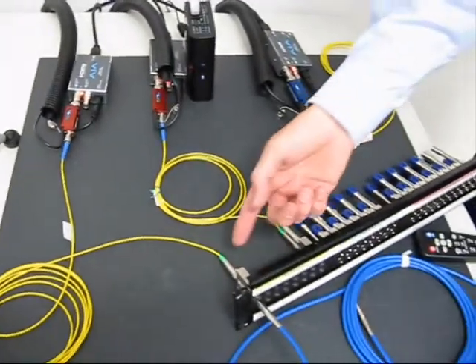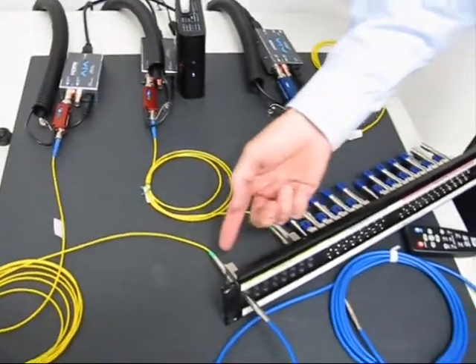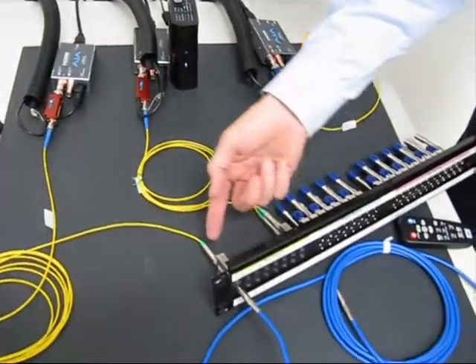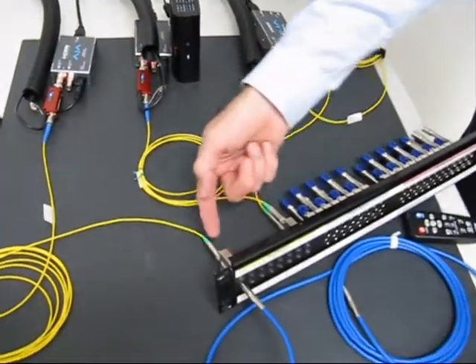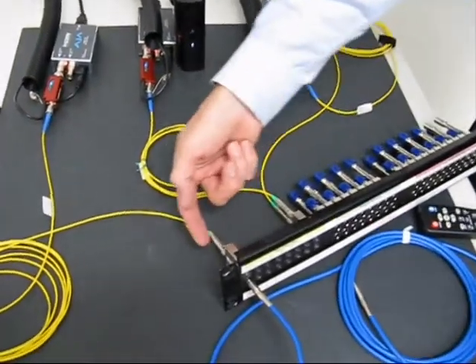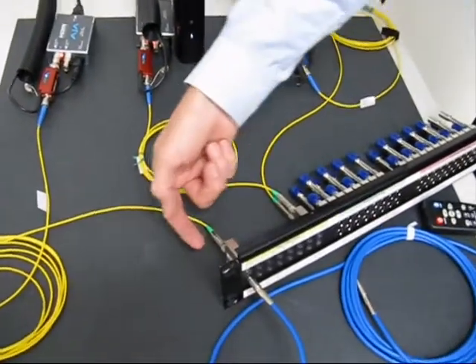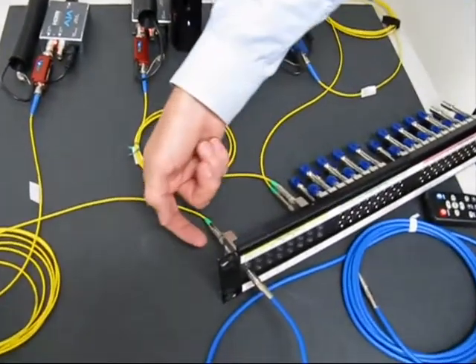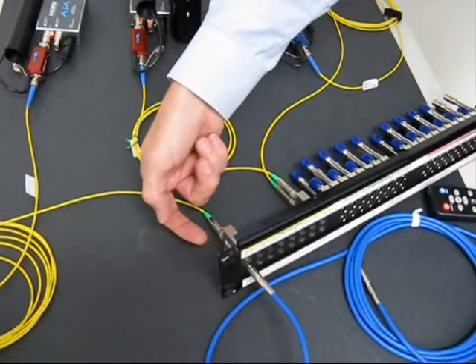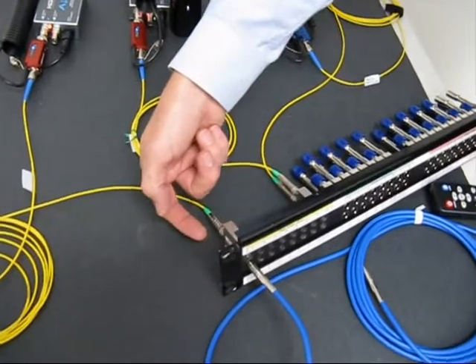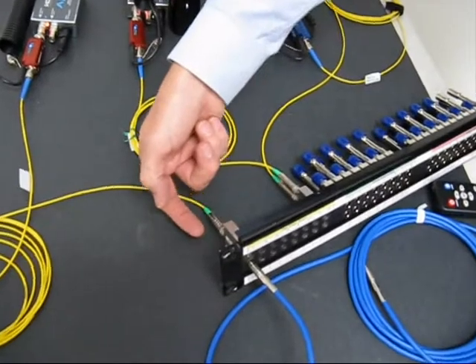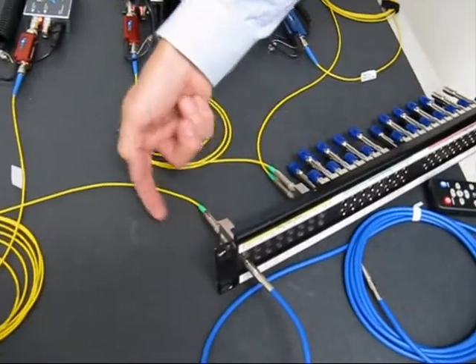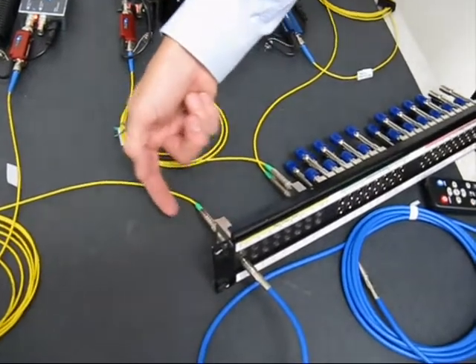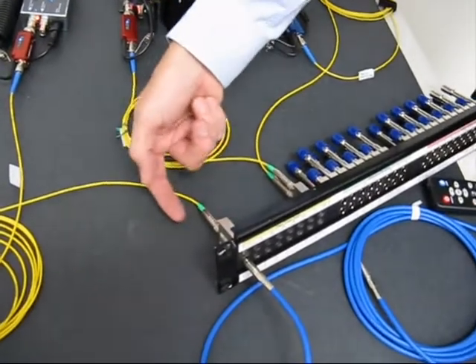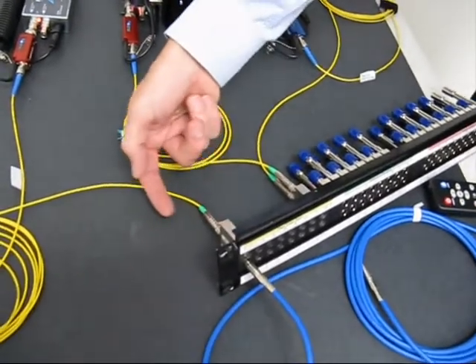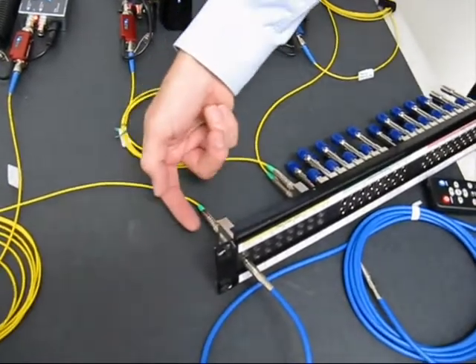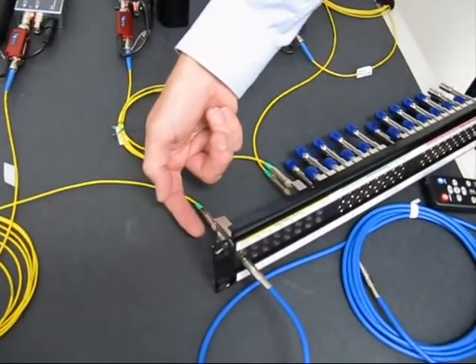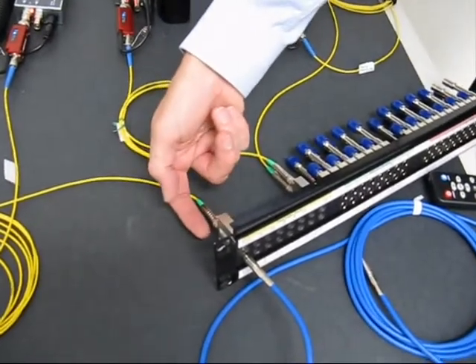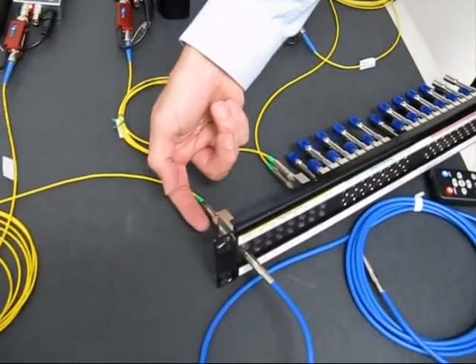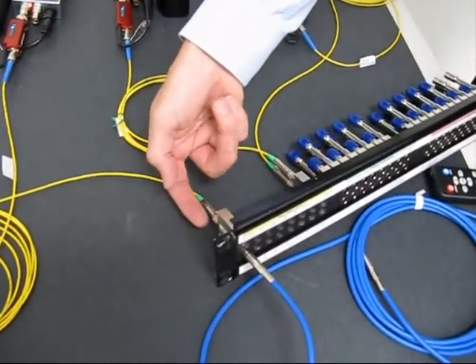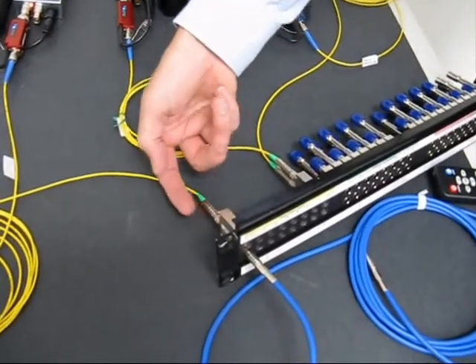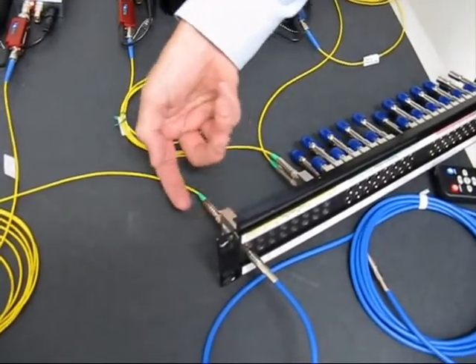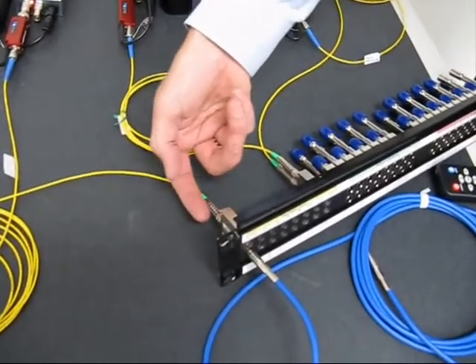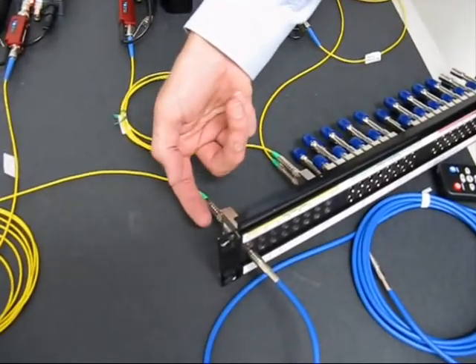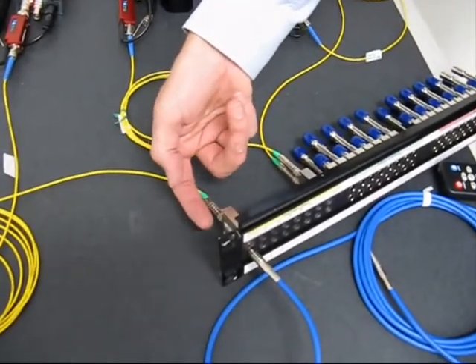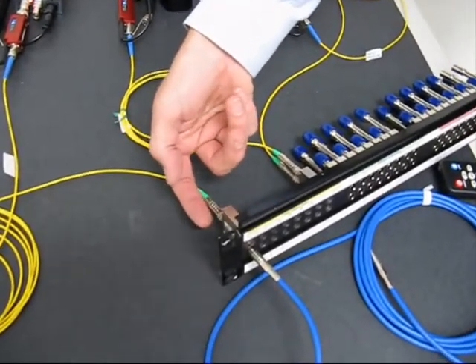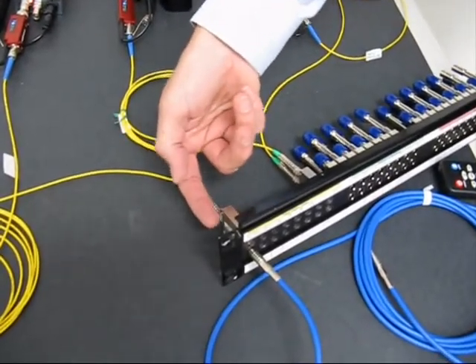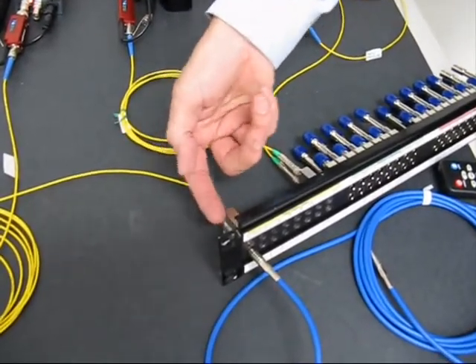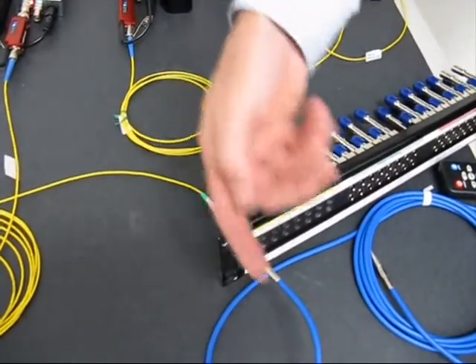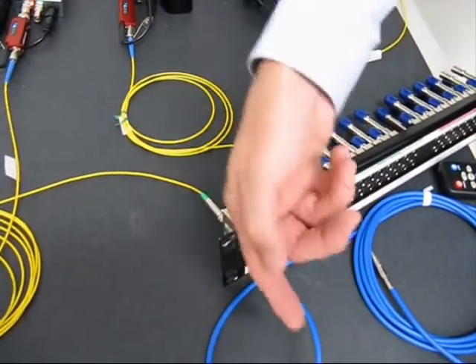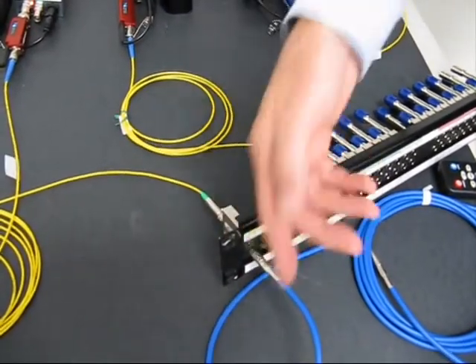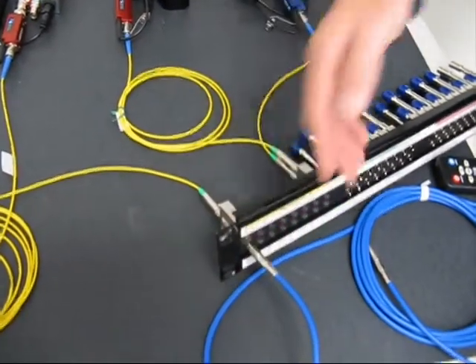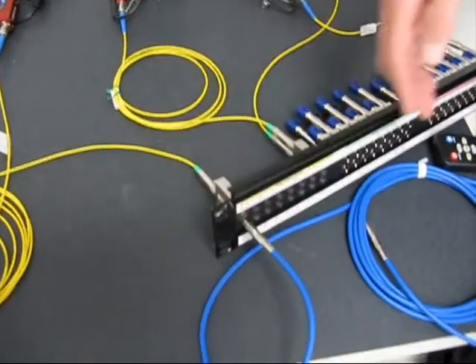This is a straight-through jack here, which is basically bringing the signal from the back of the jack field into the front.